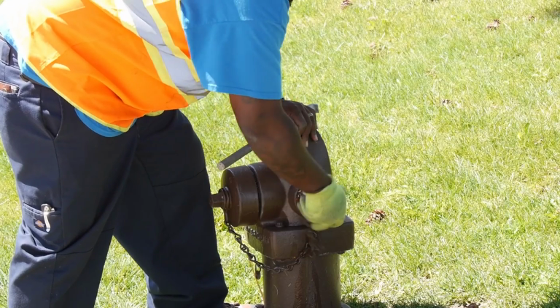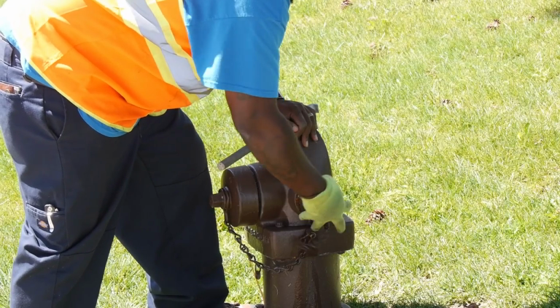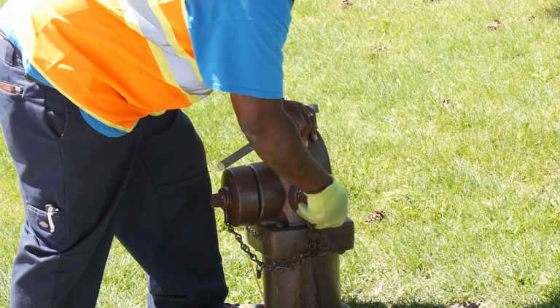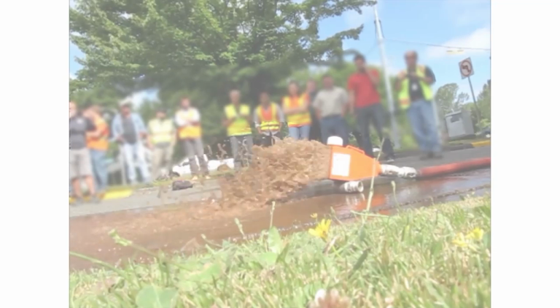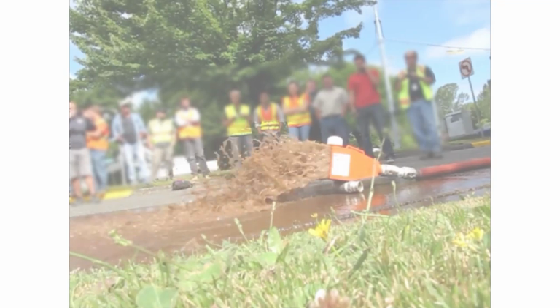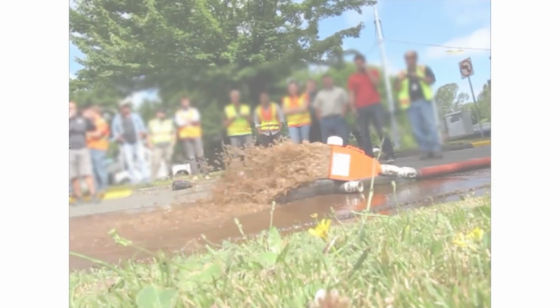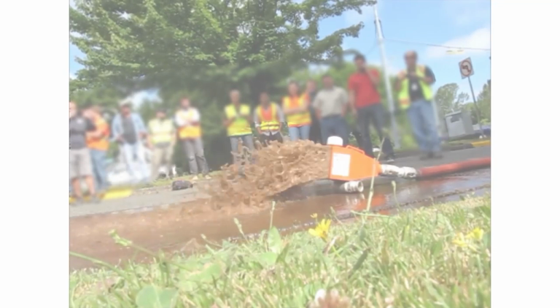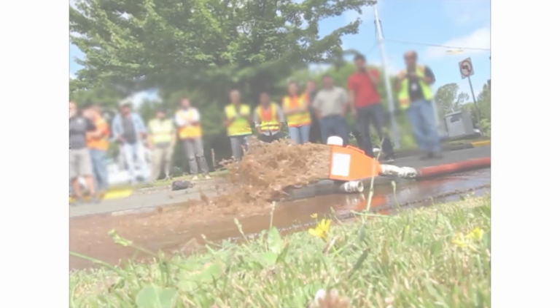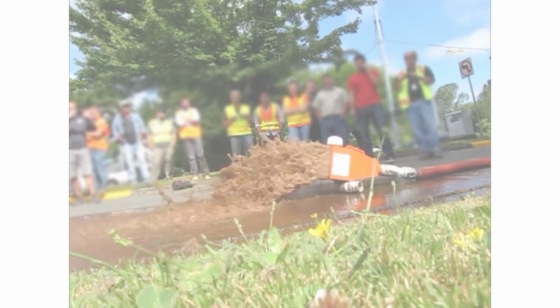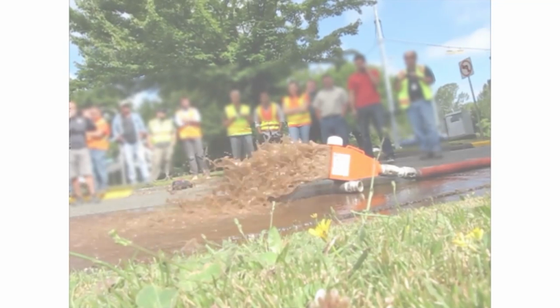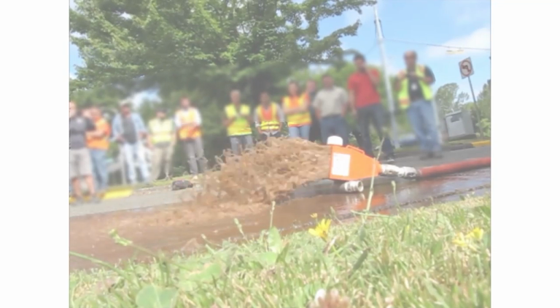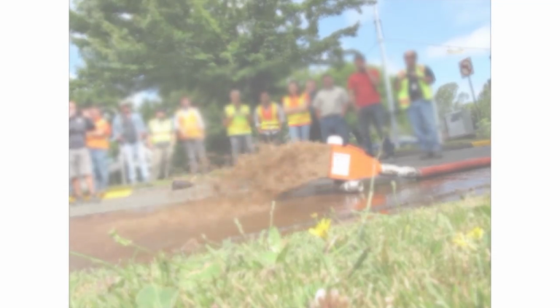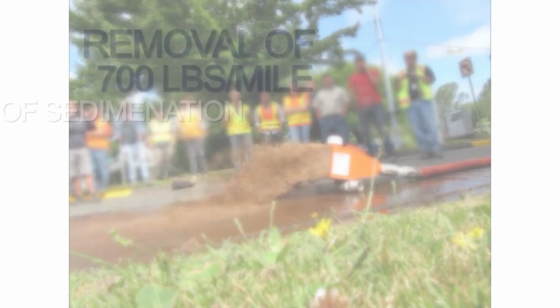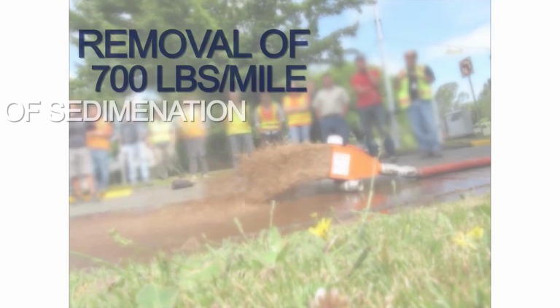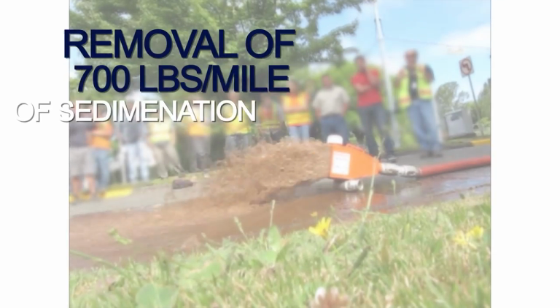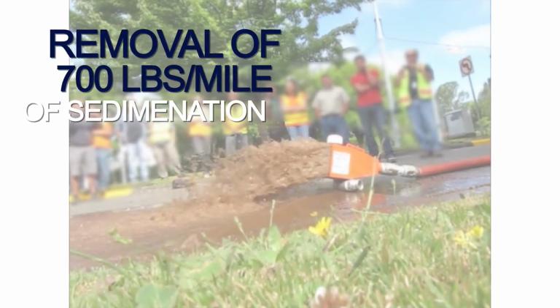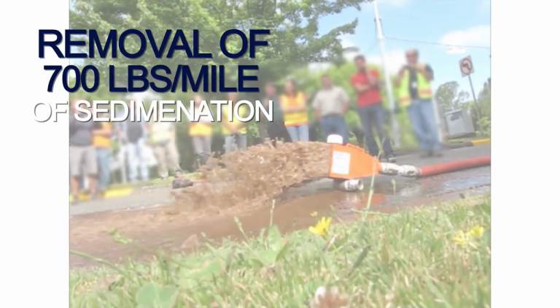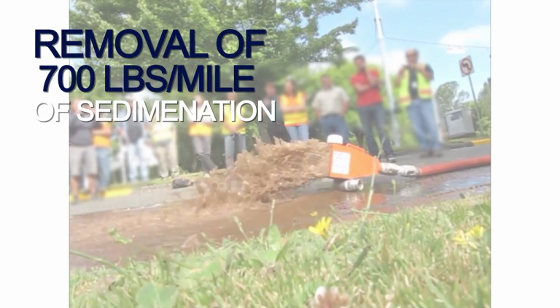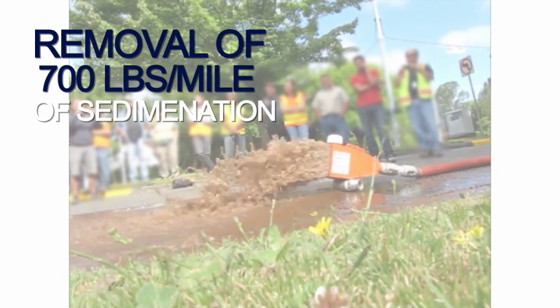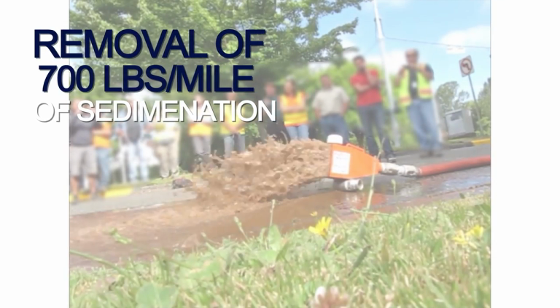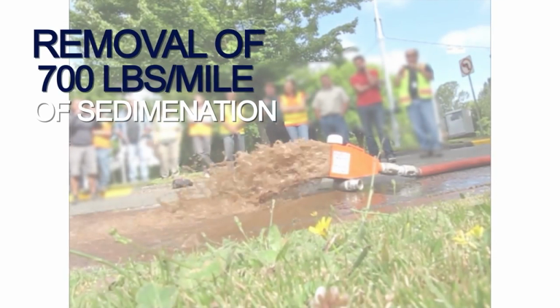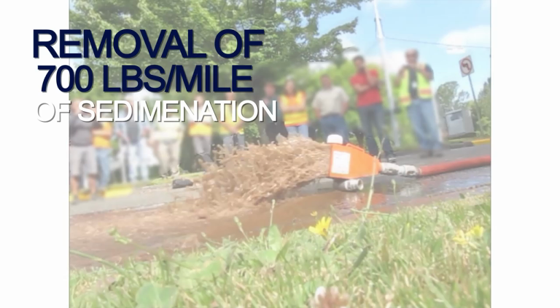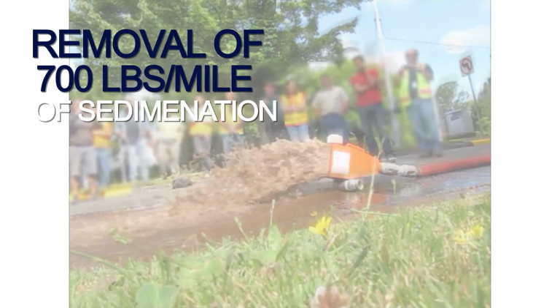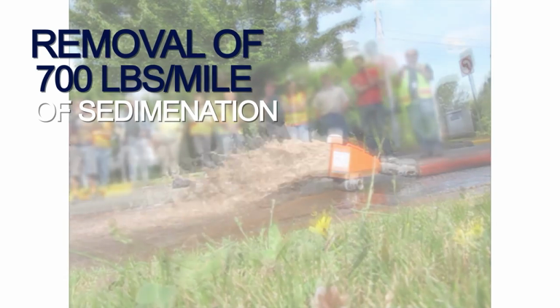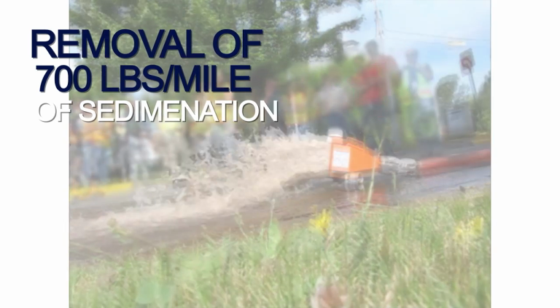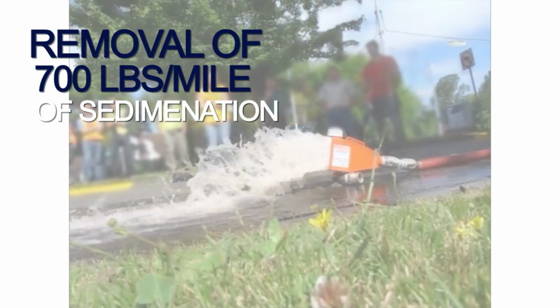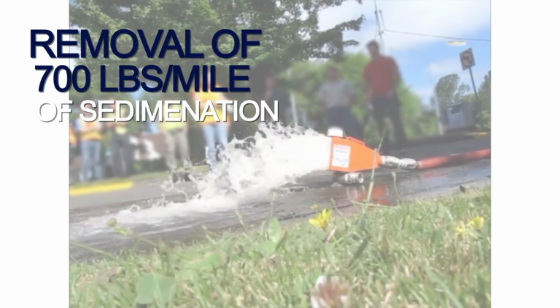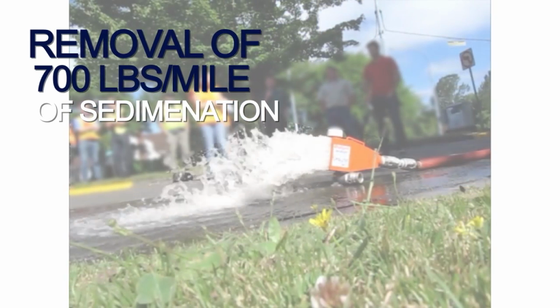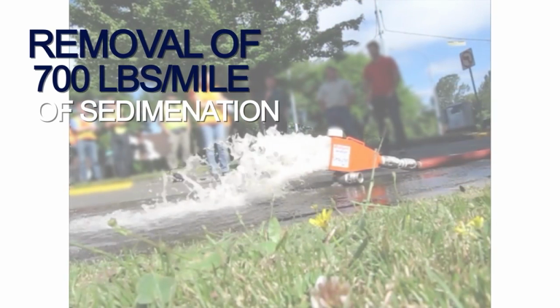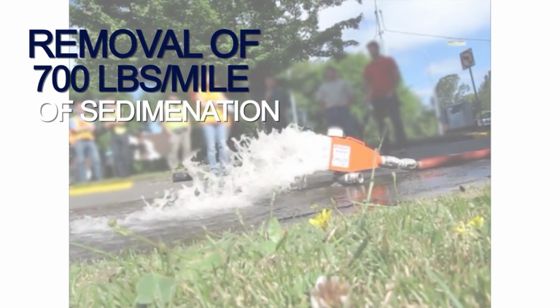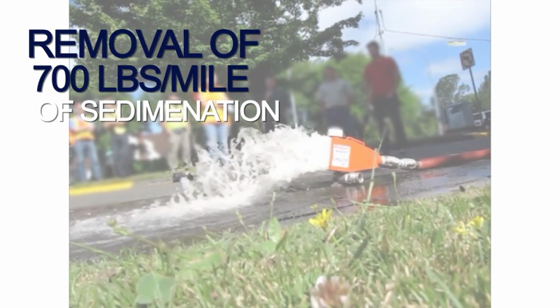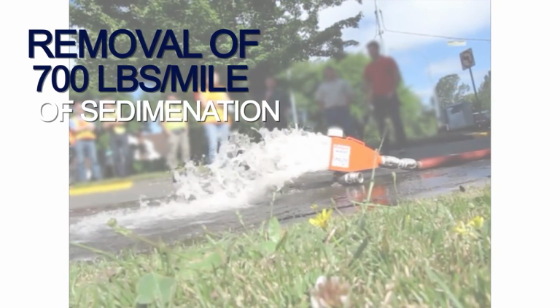A water system in a recent project experienced the removal of 700 pounds per mile of sedimentation.